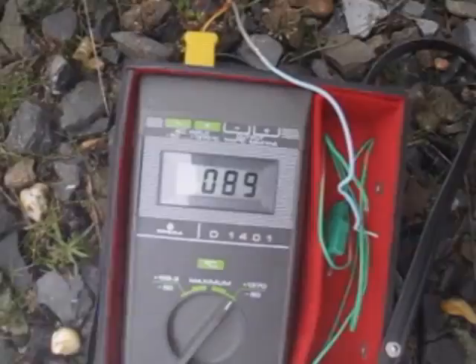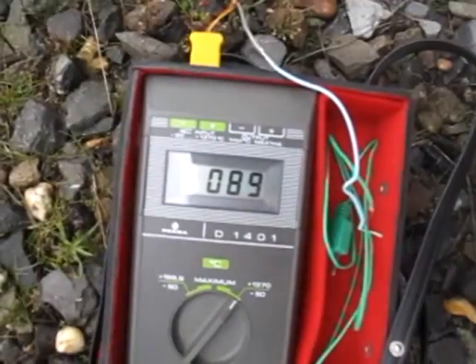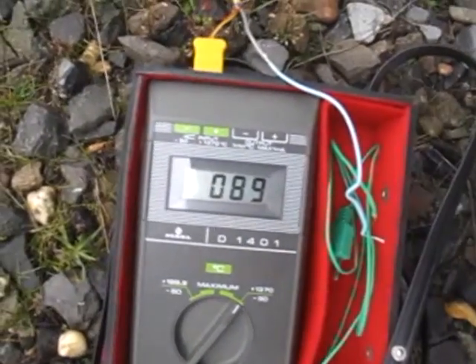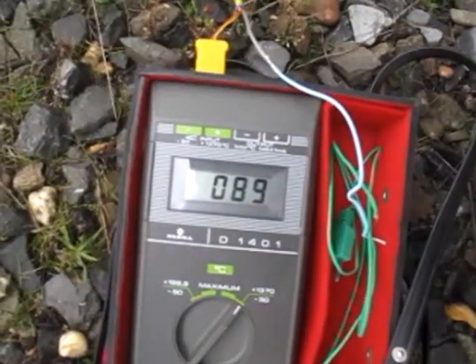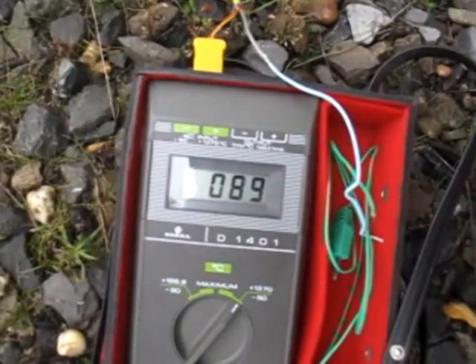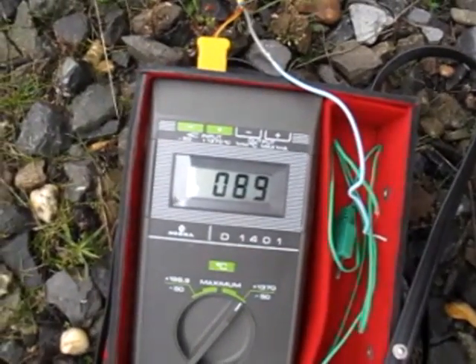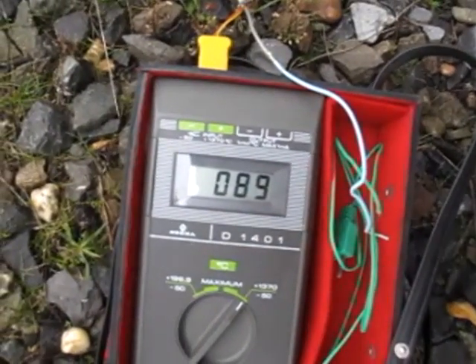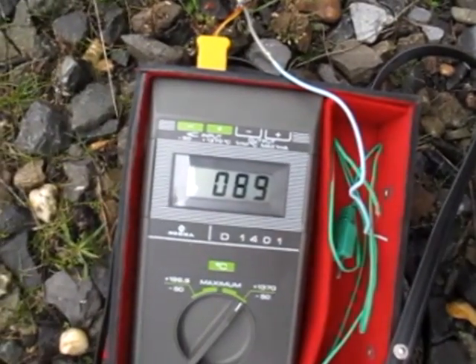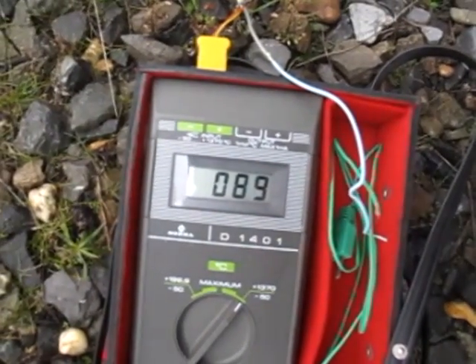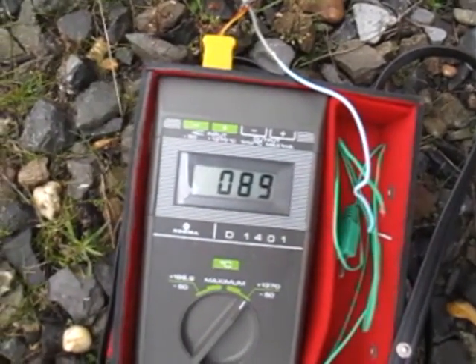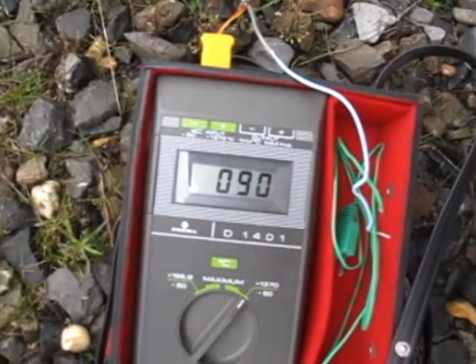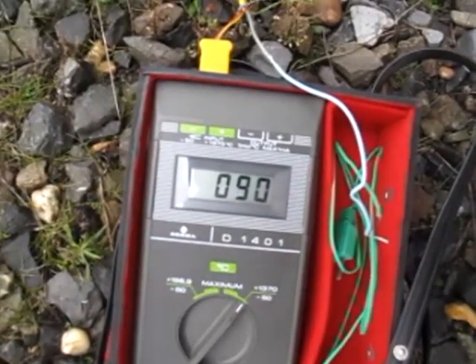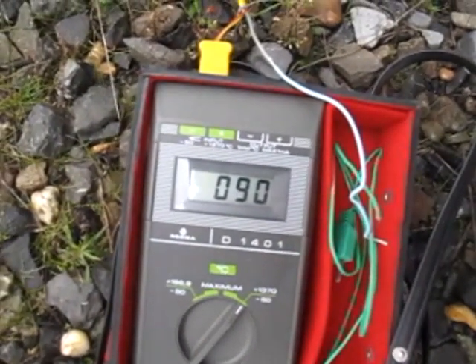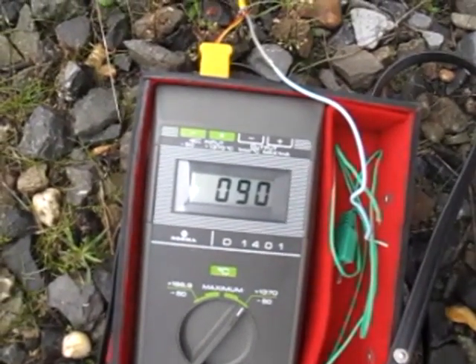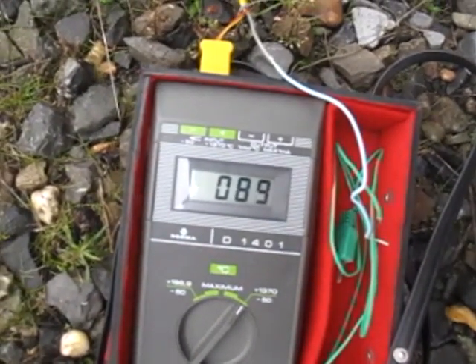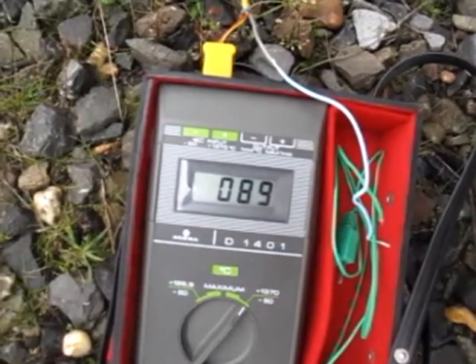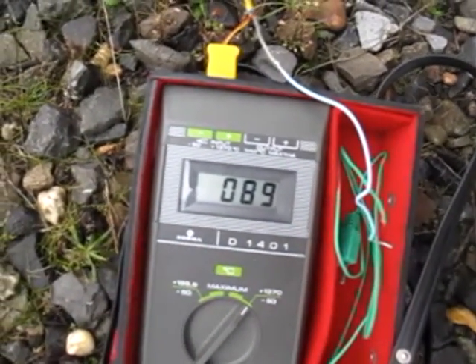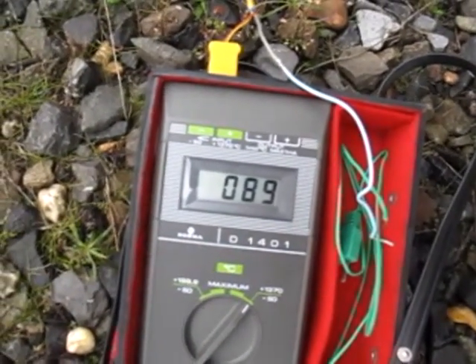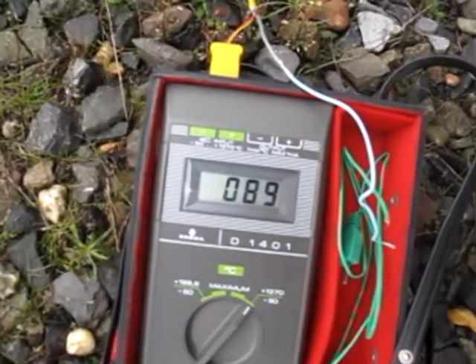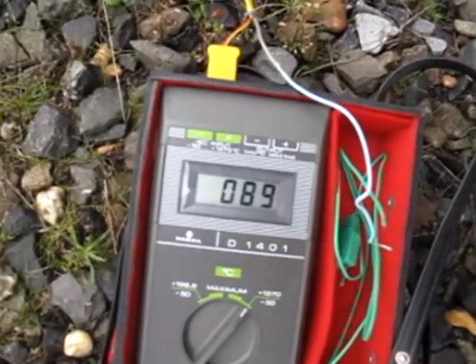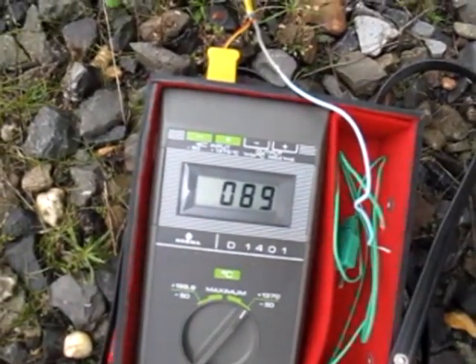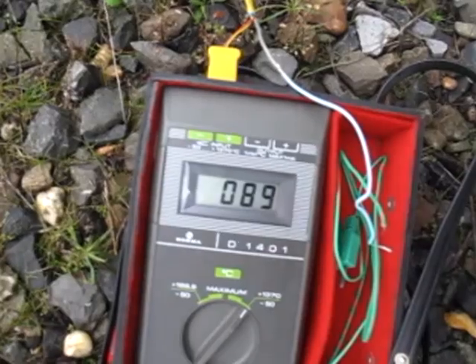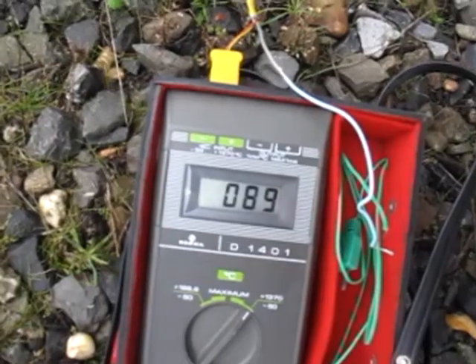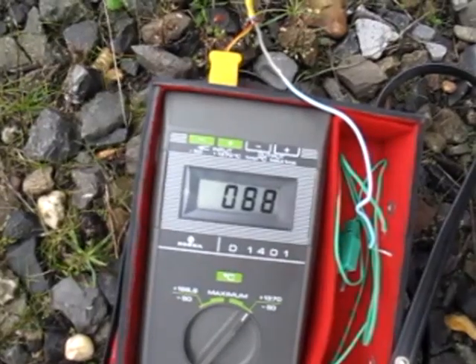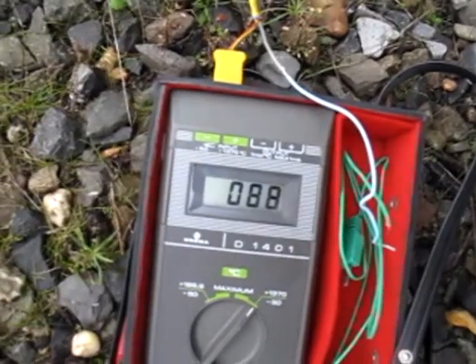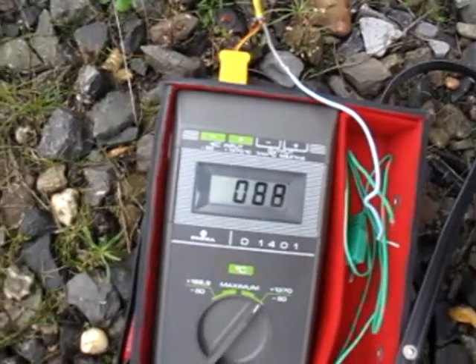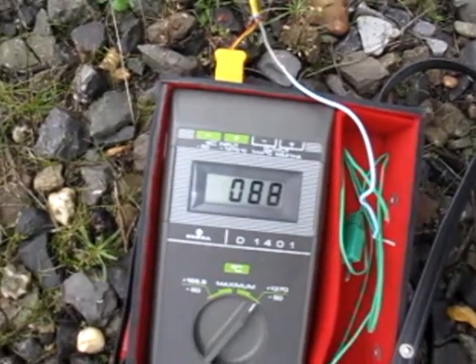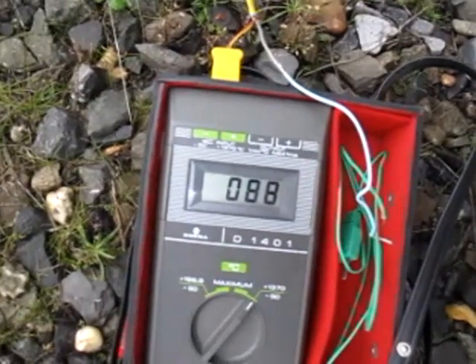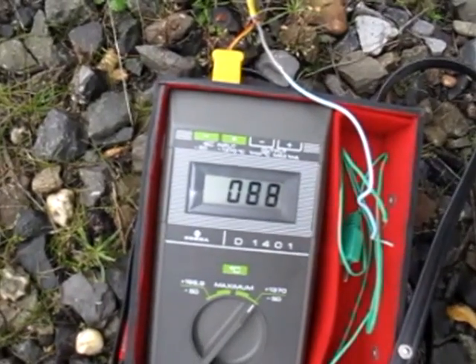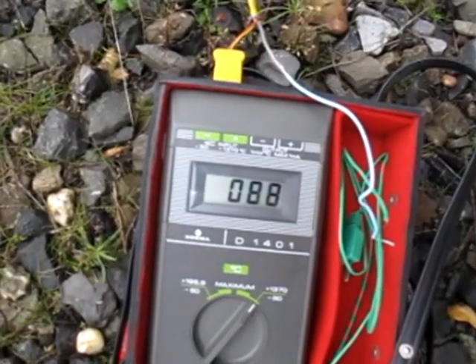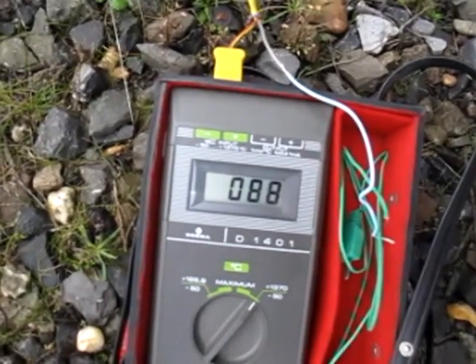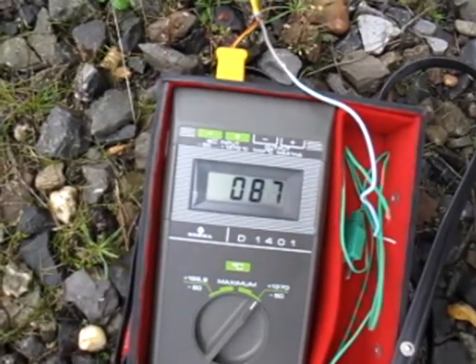The speed that that's dropping — that's just residual temperature, isn't it?